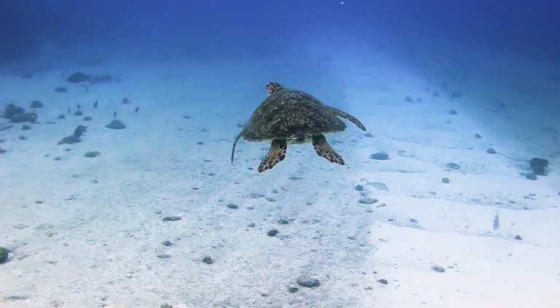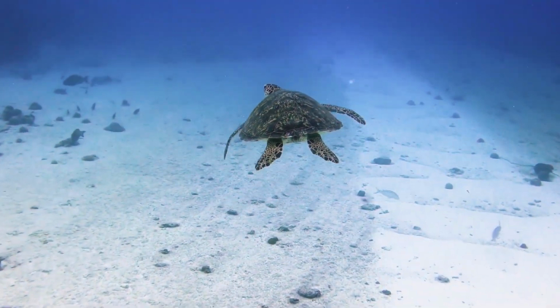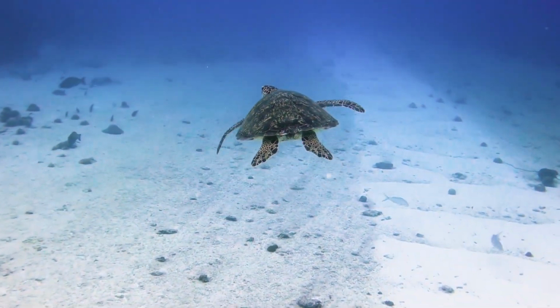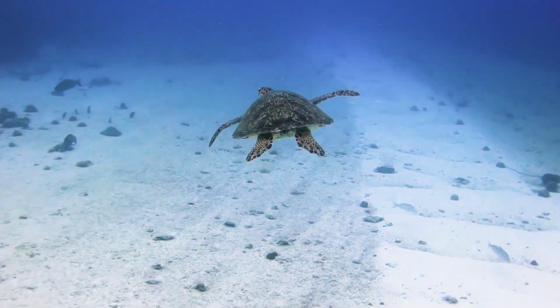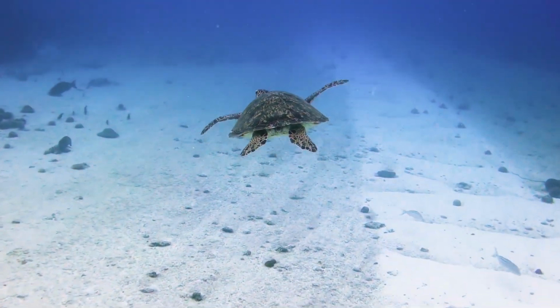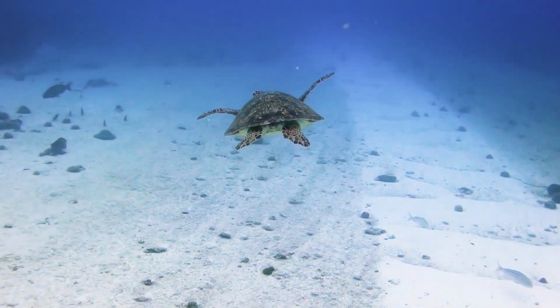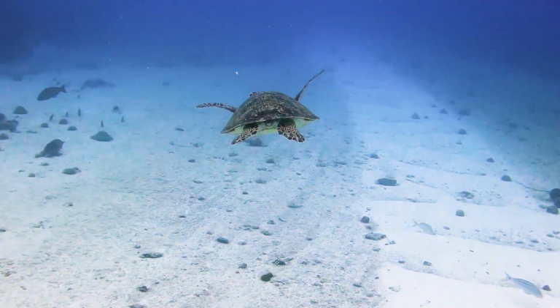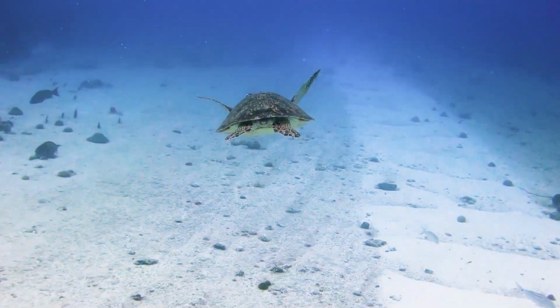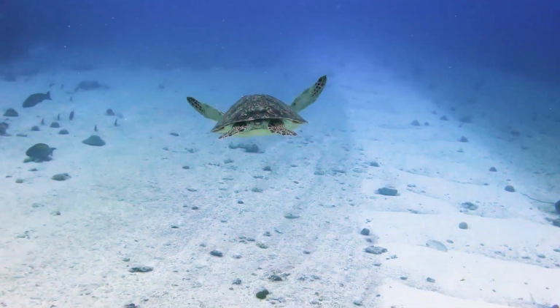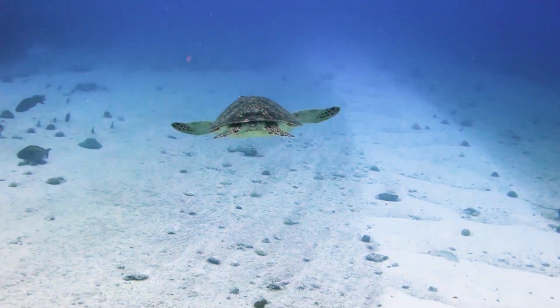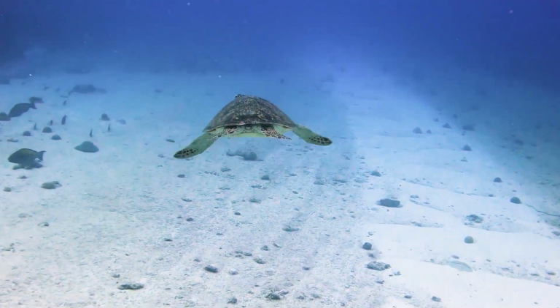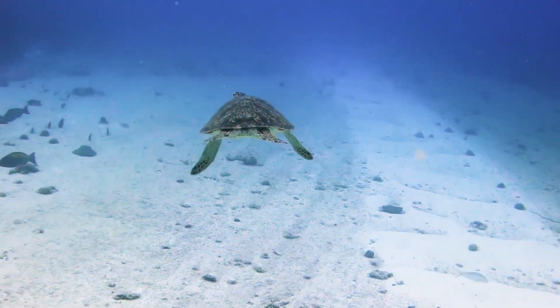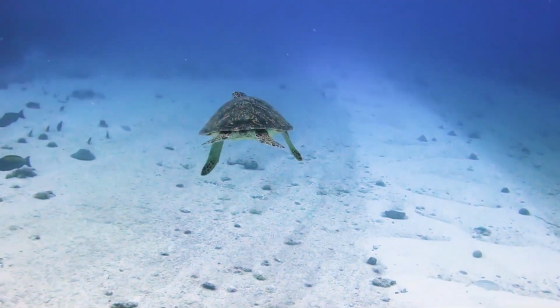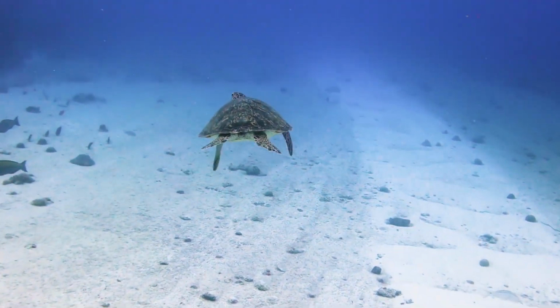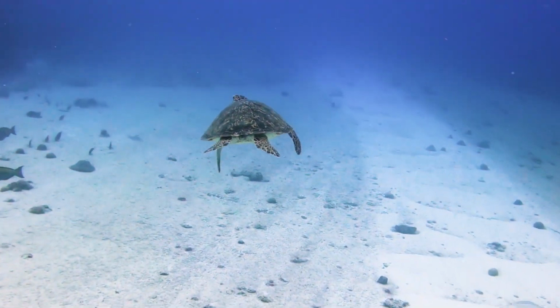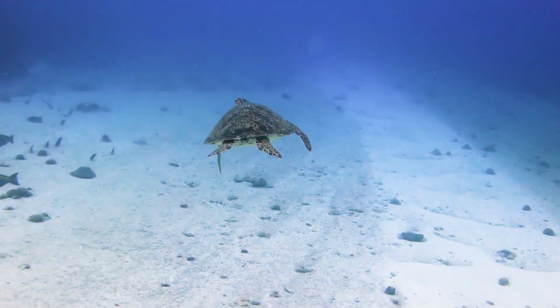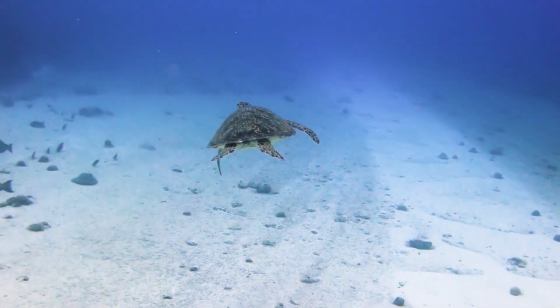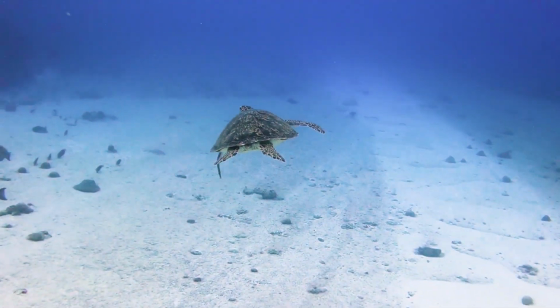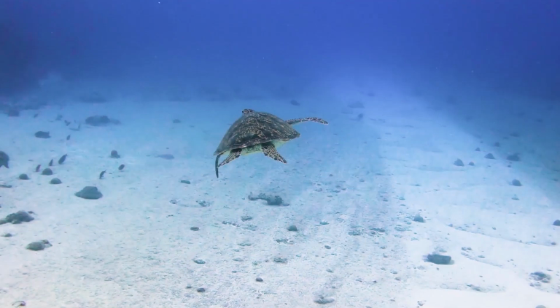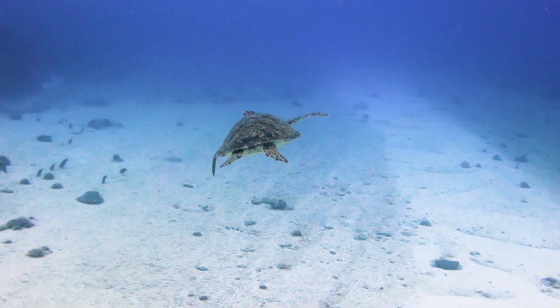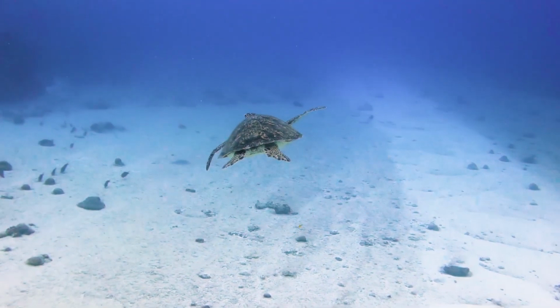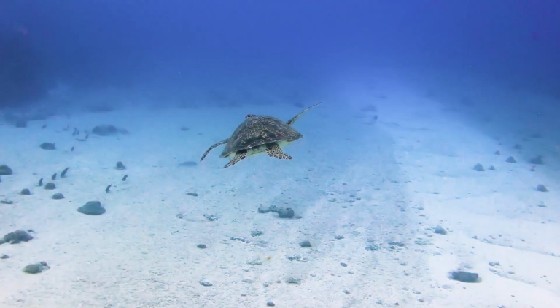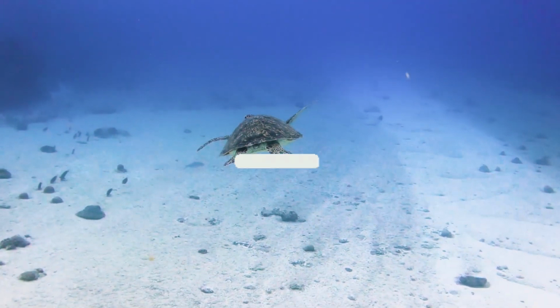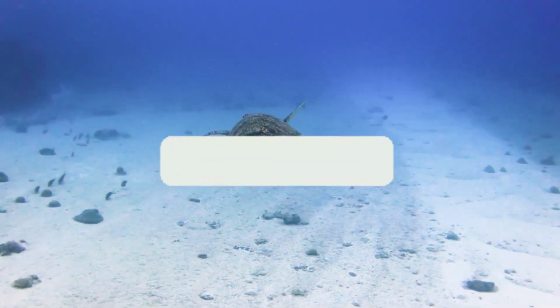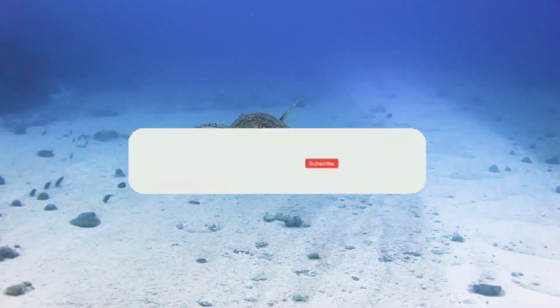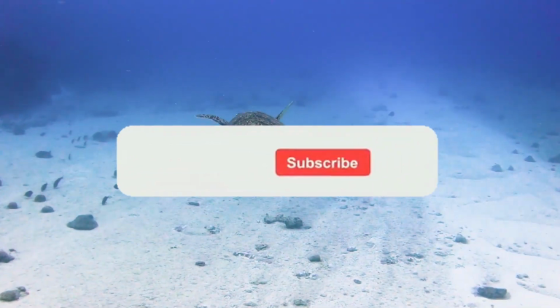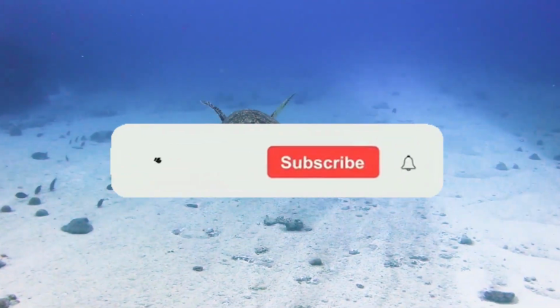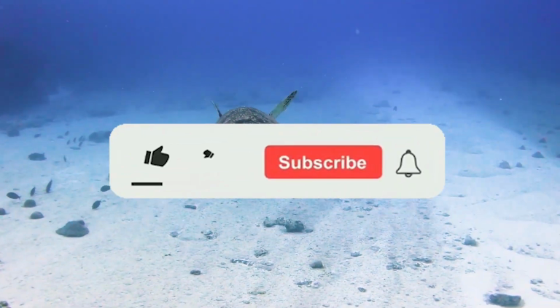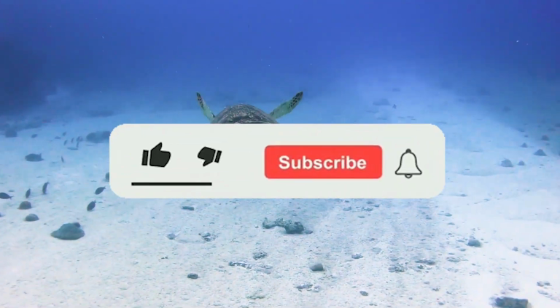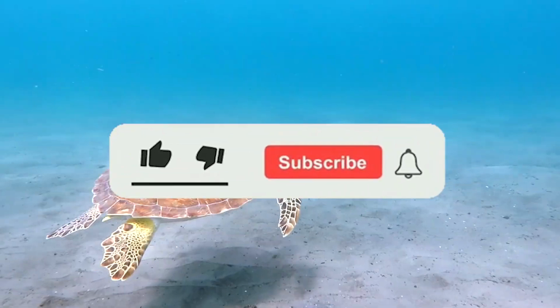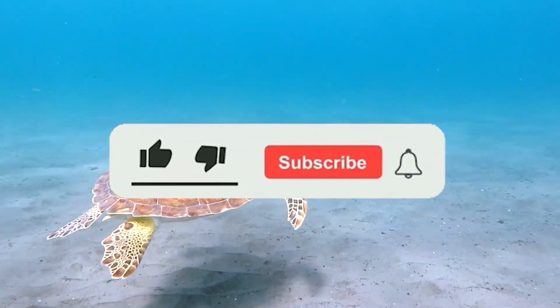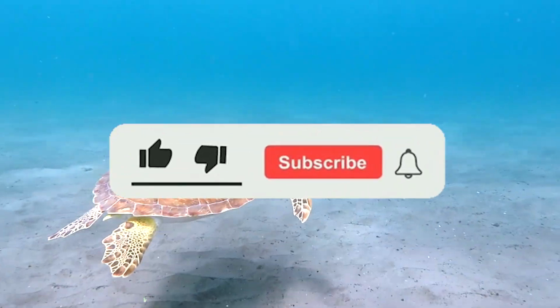Don't forget to subscribe to our channel and hit the bell icon to be notified of future videos such as this.